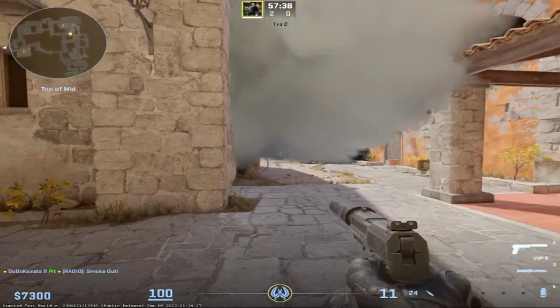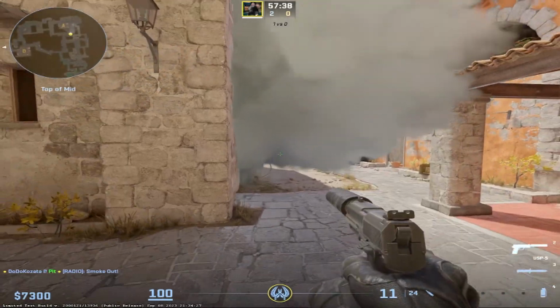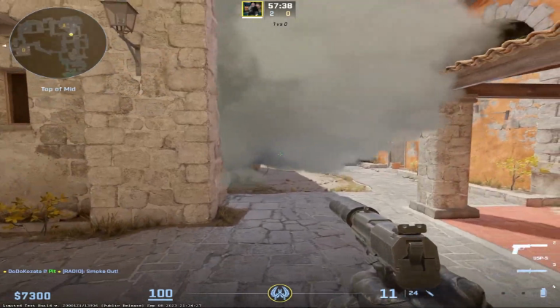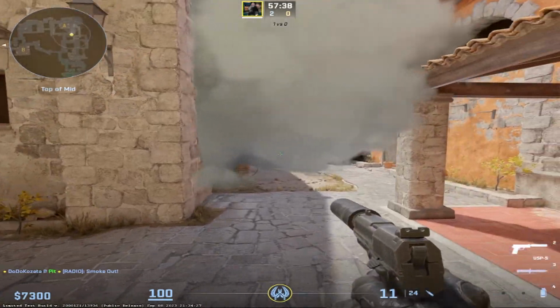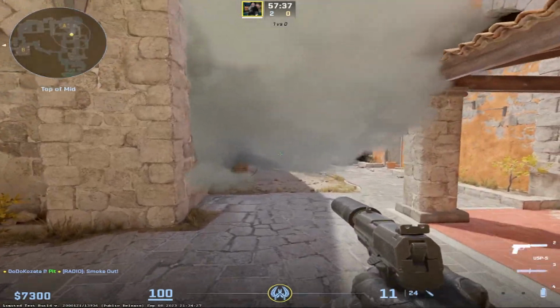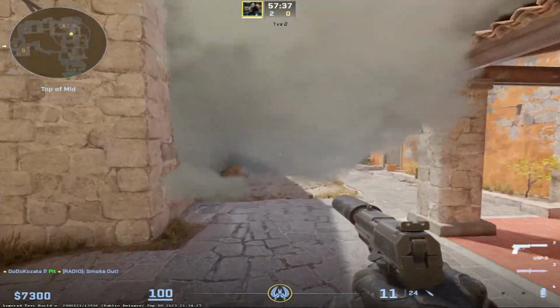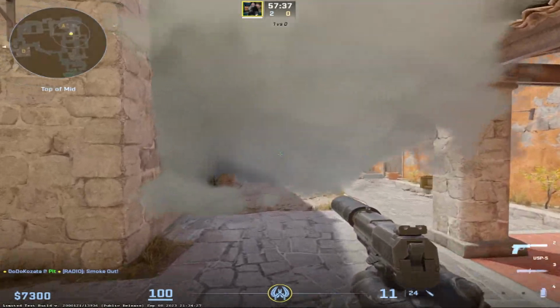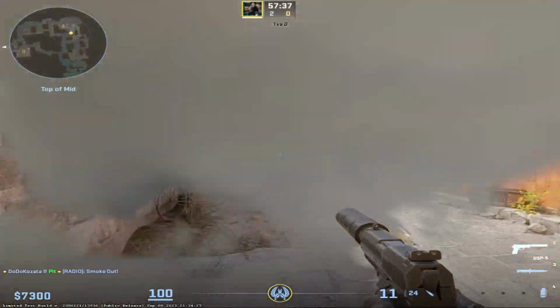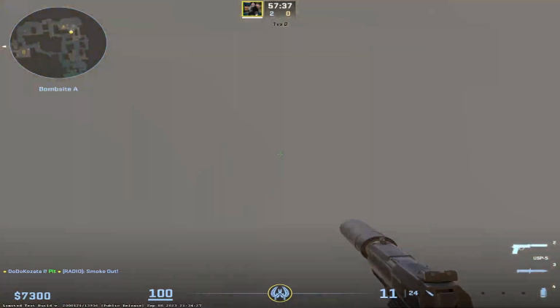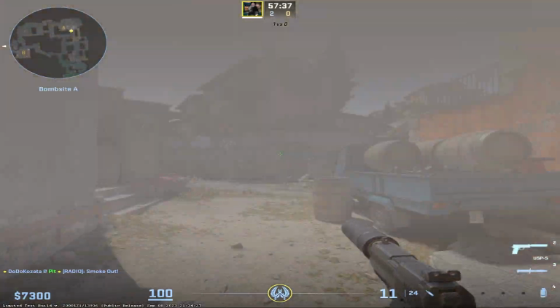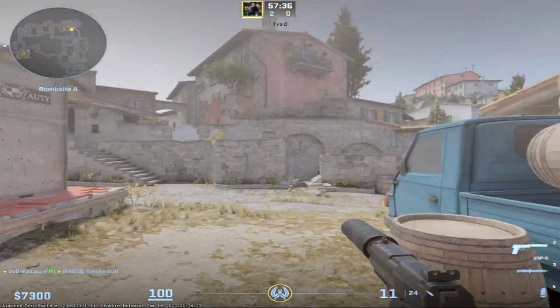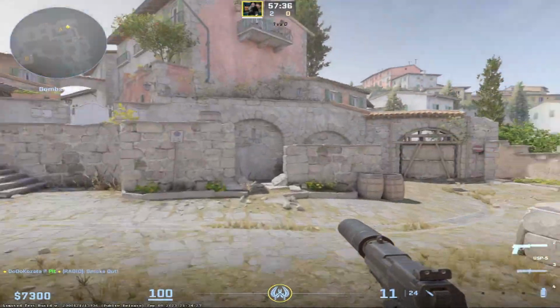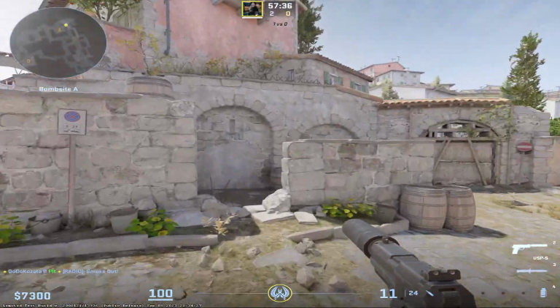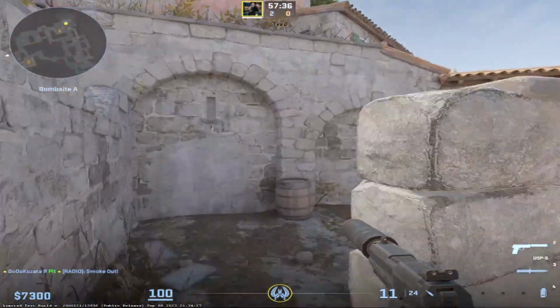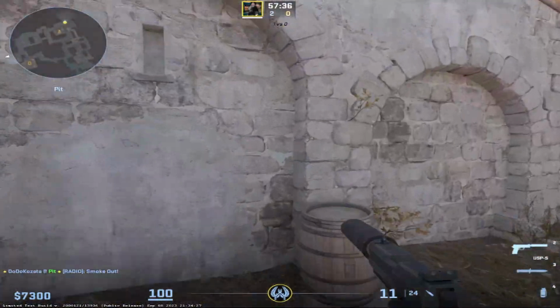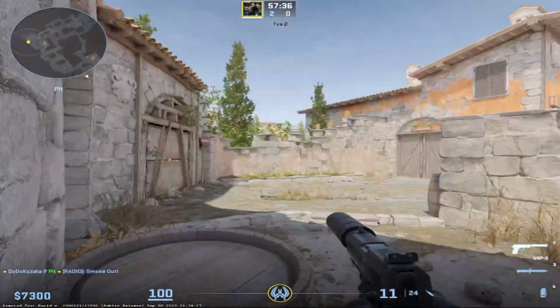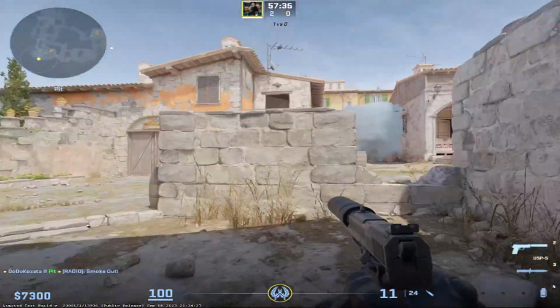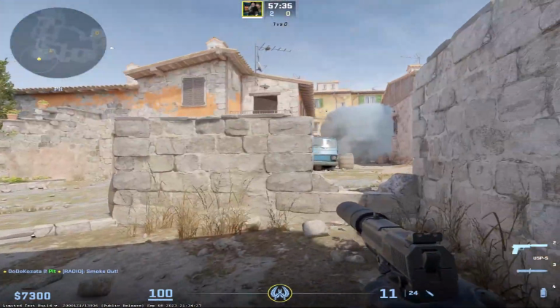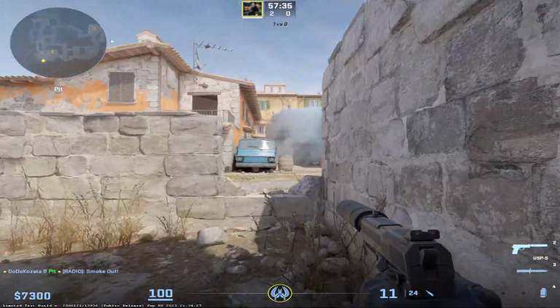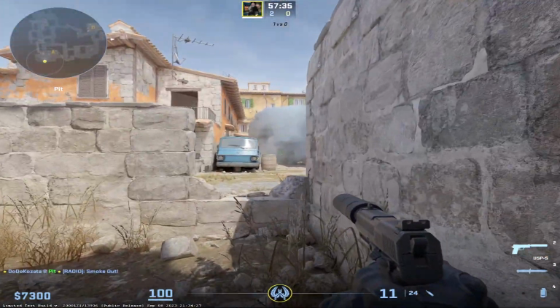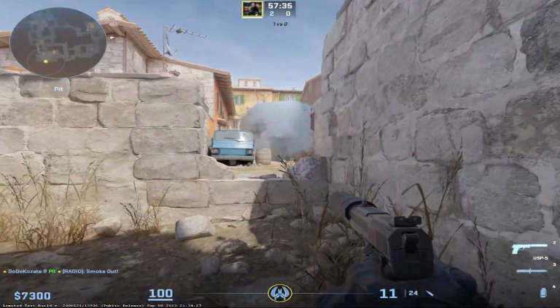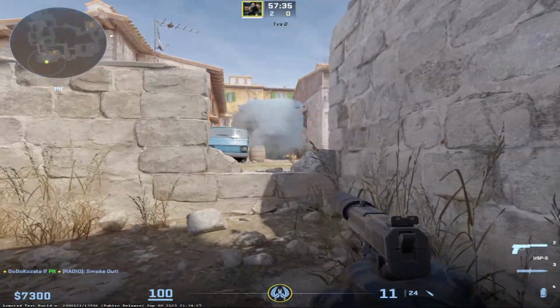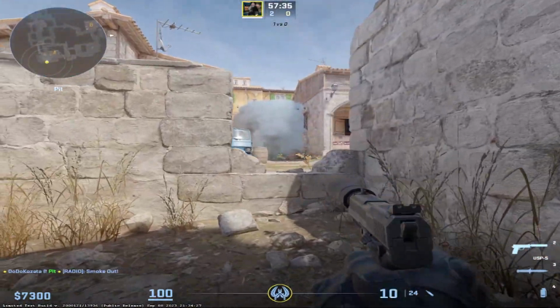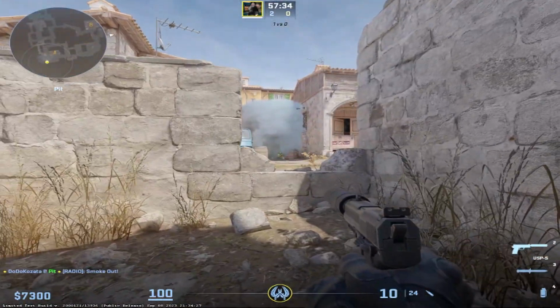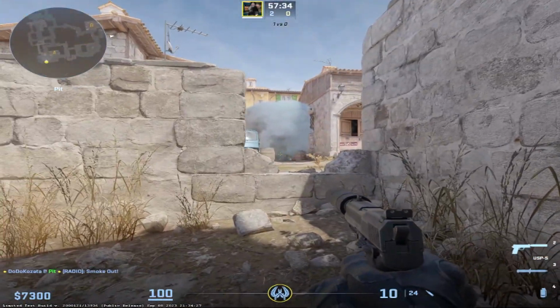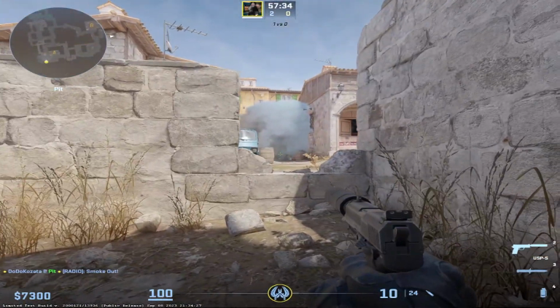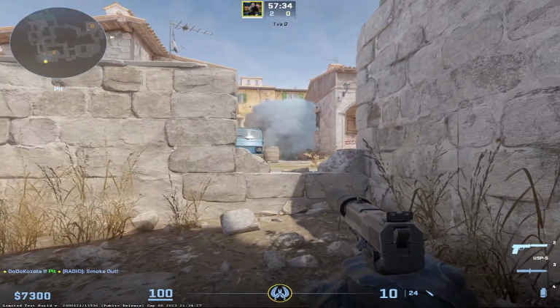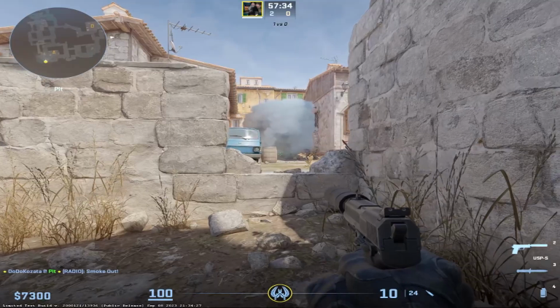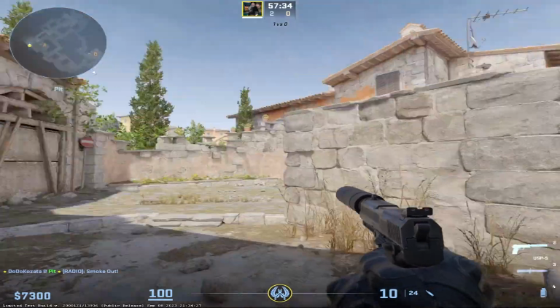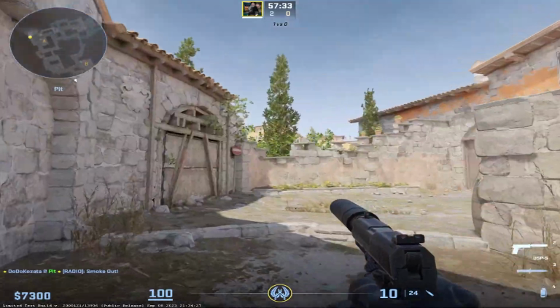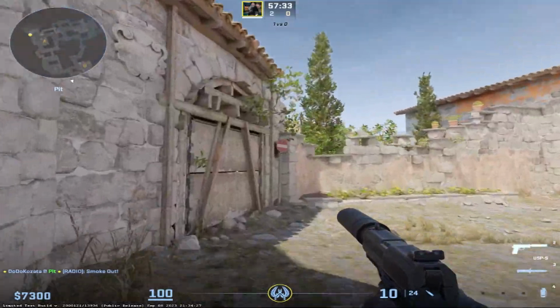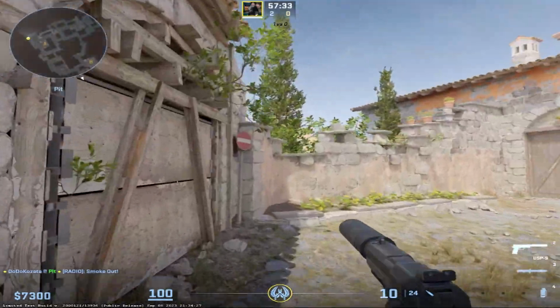It's one way — T-side can see you, CTs can see you from the gap.